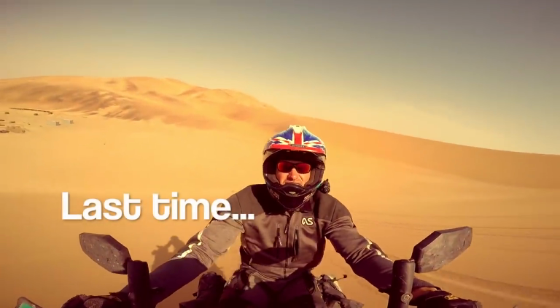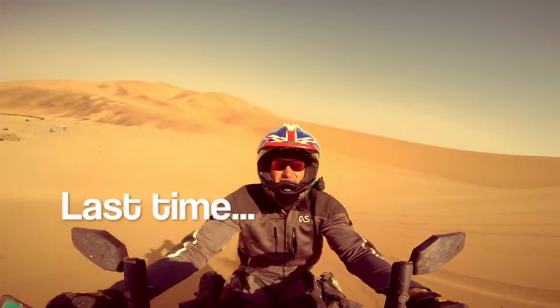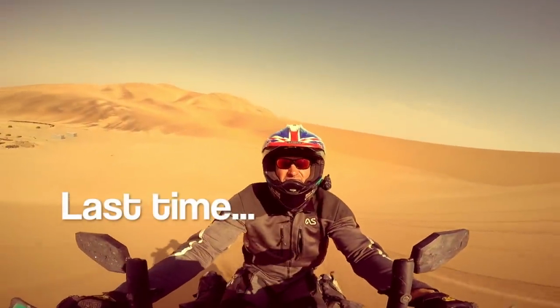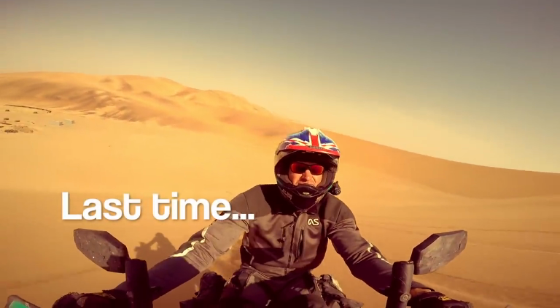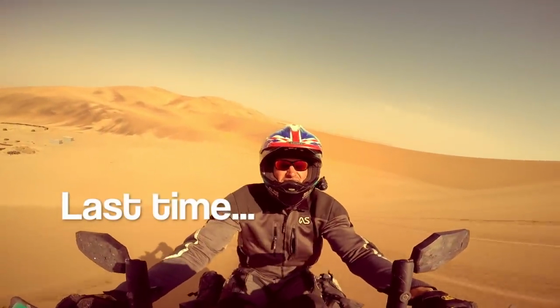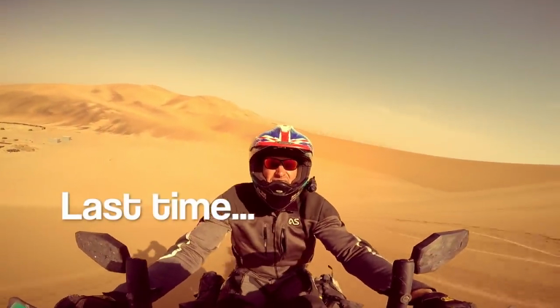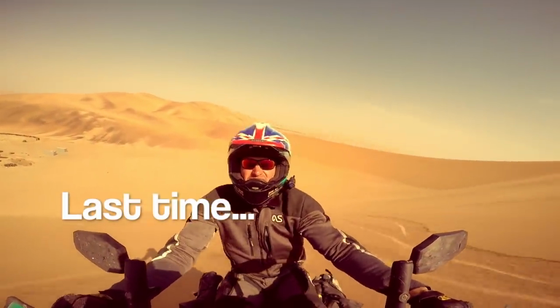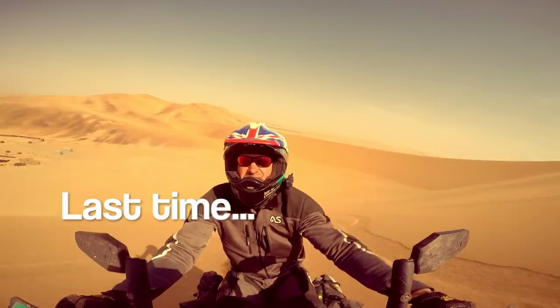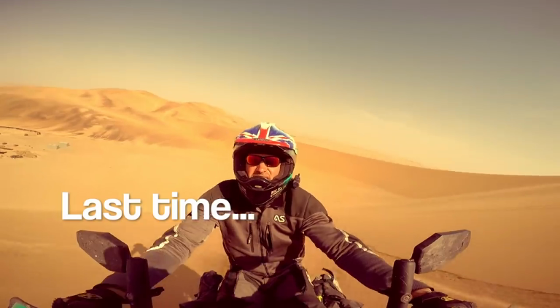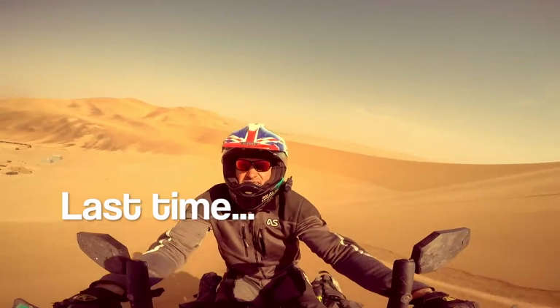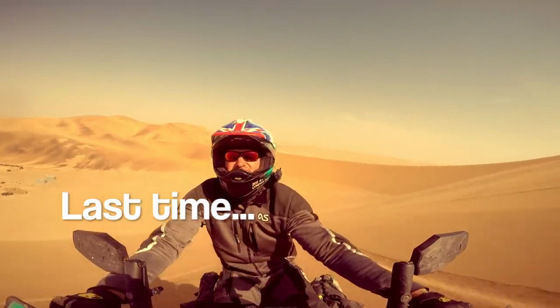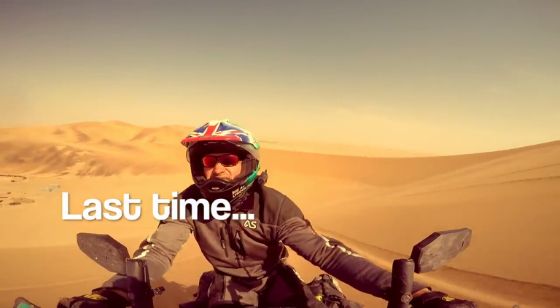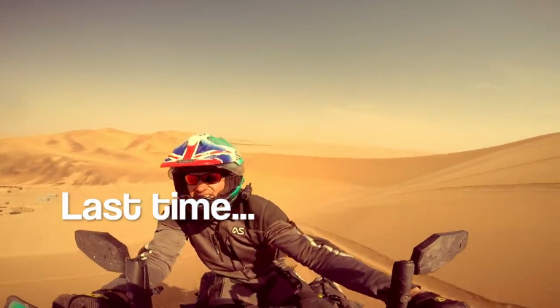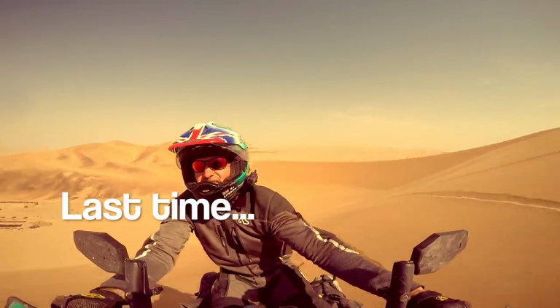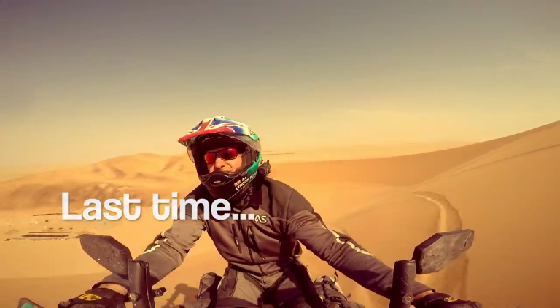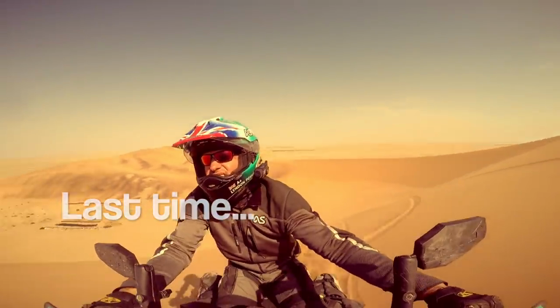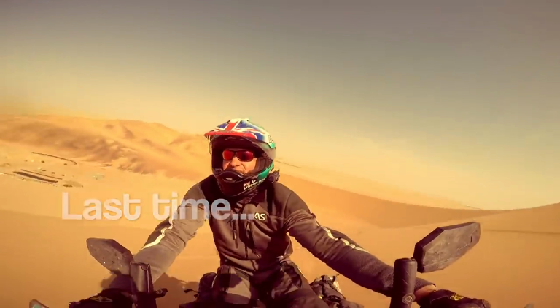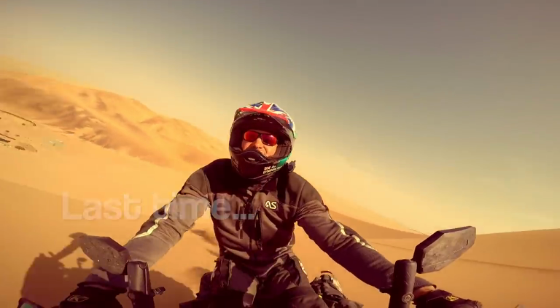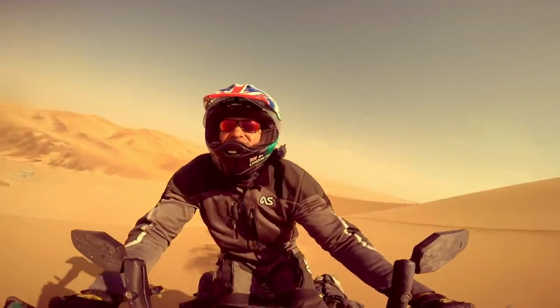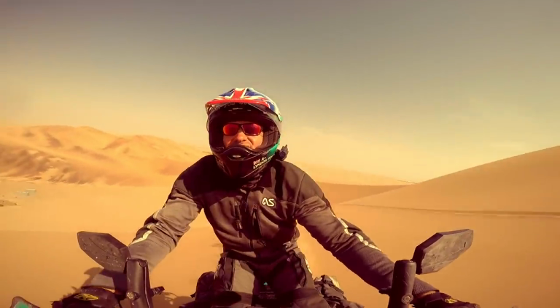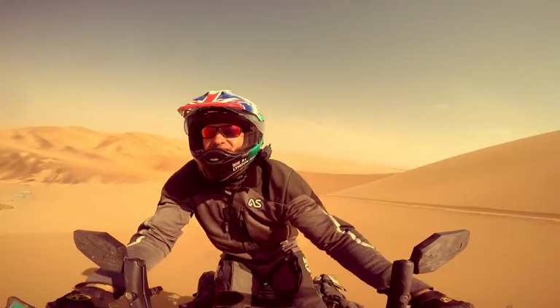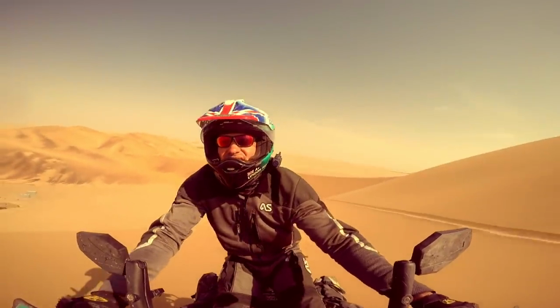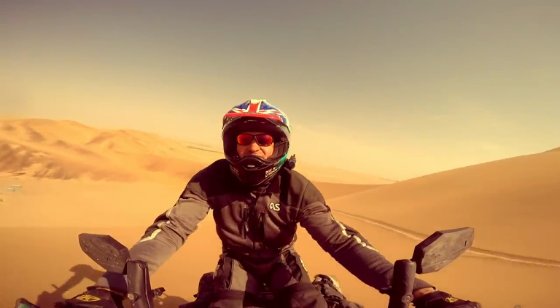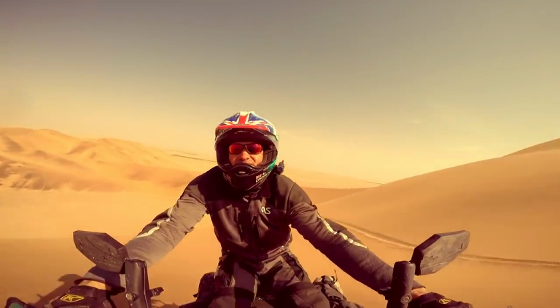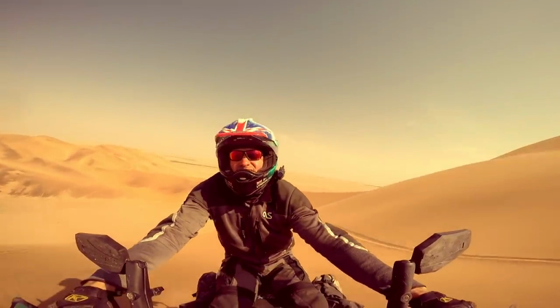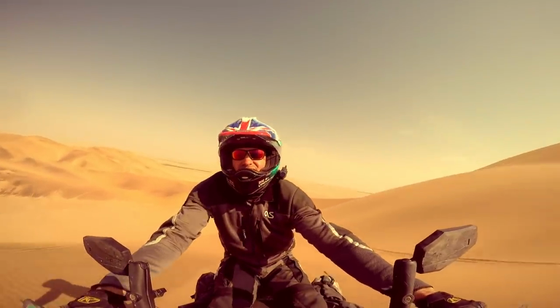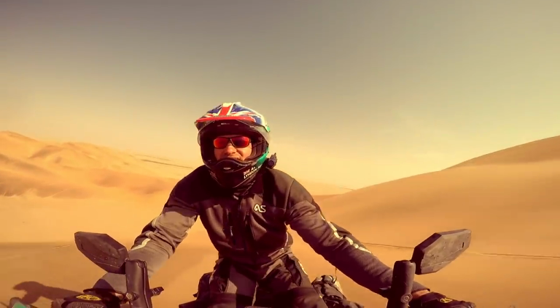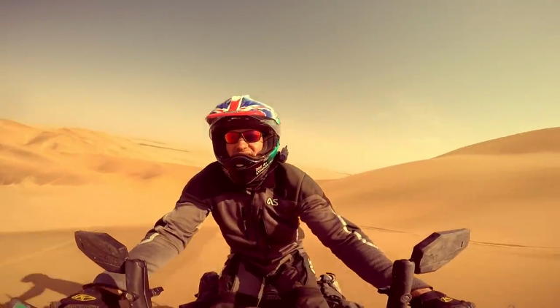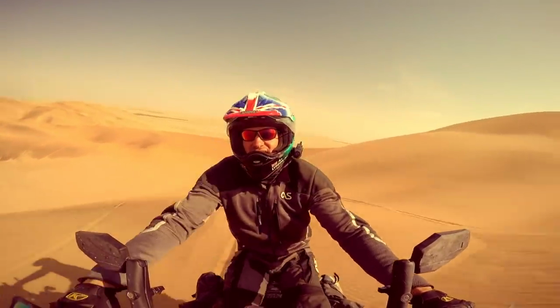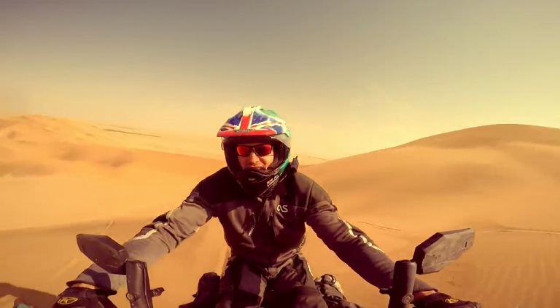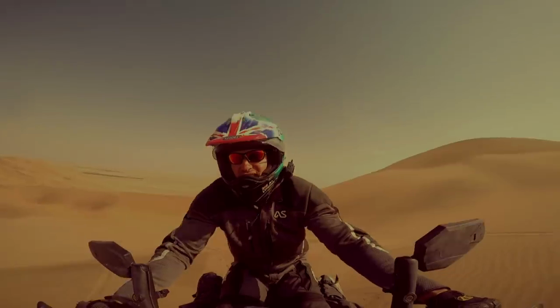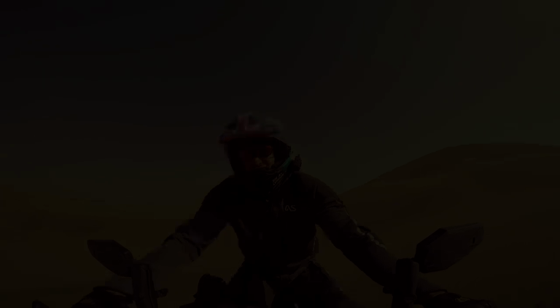Last time on Races to Places, Lyndon and Basil aimed for the sky, riding up those big tall dunes.